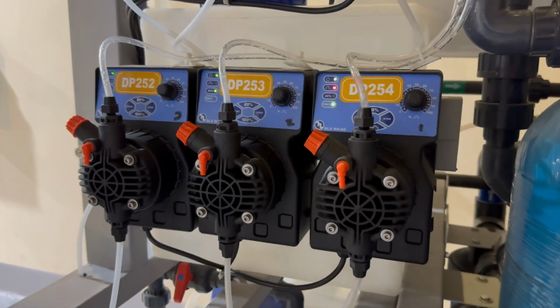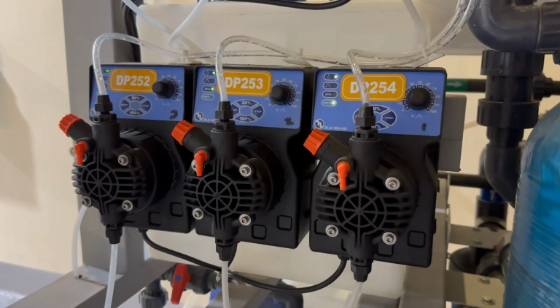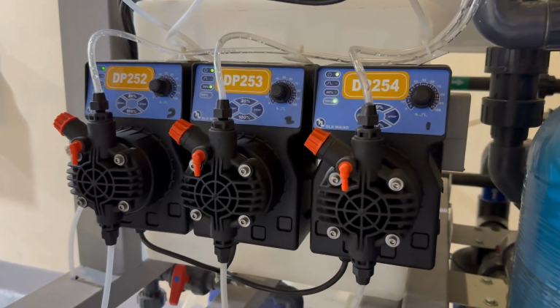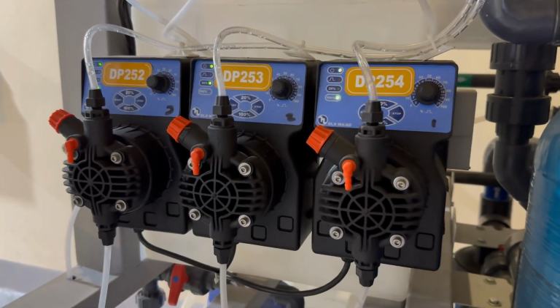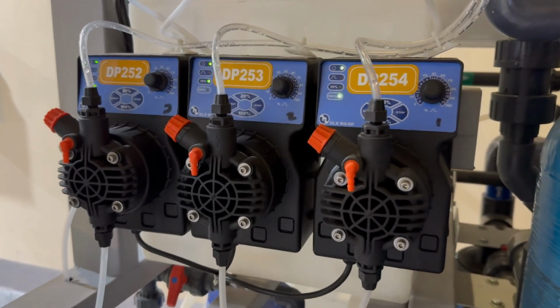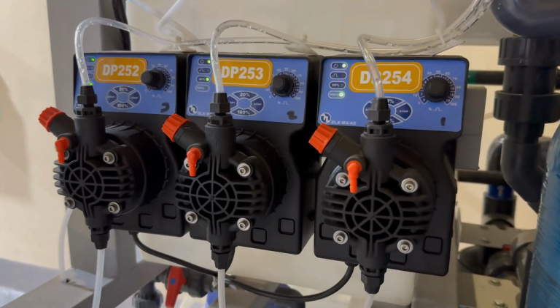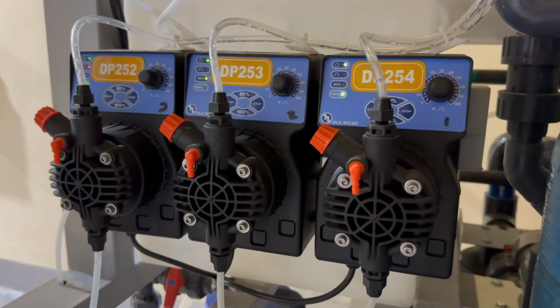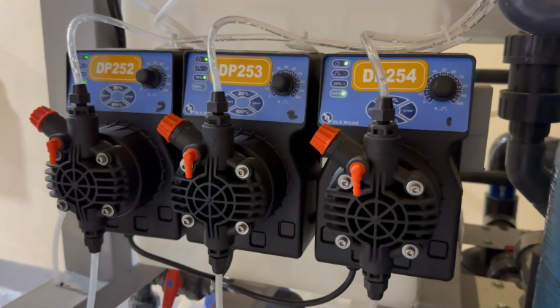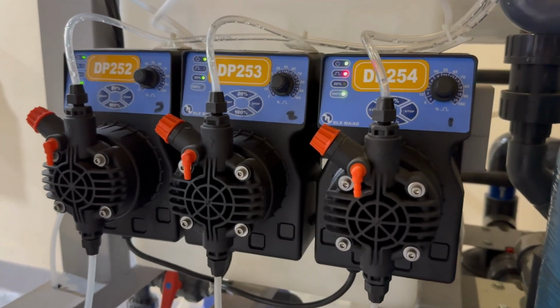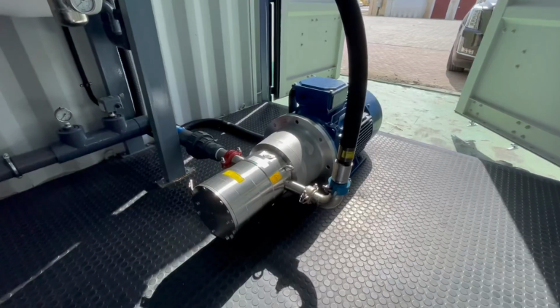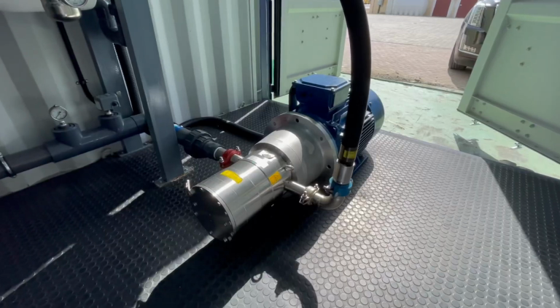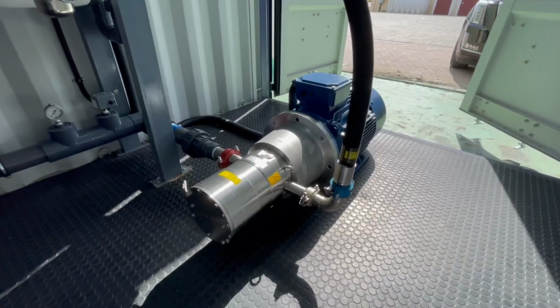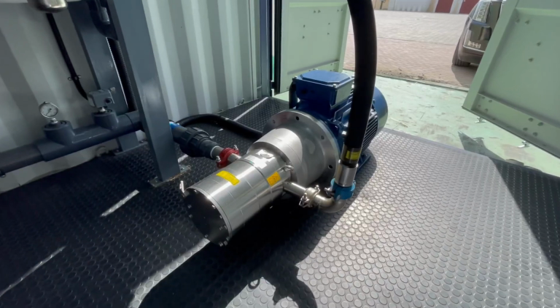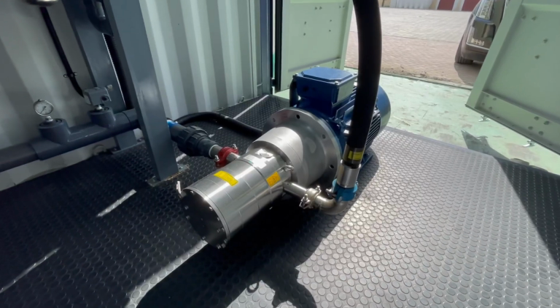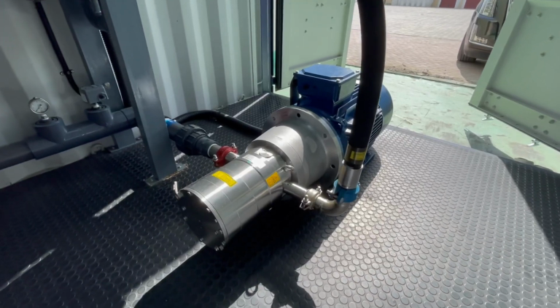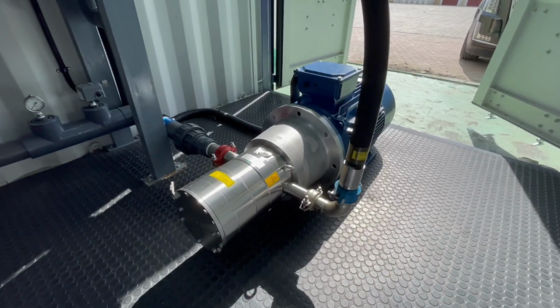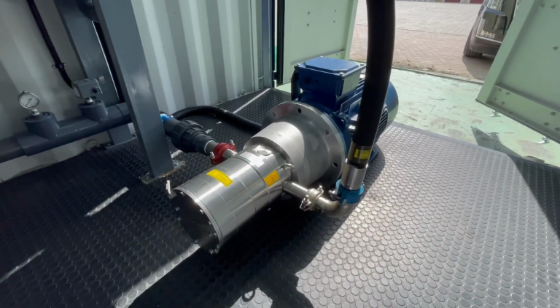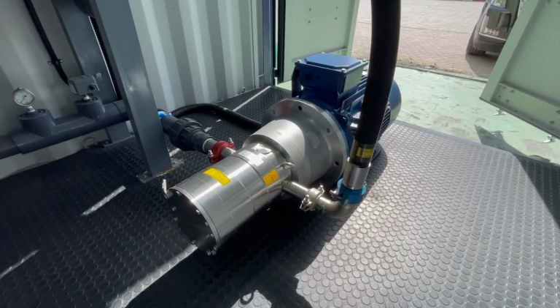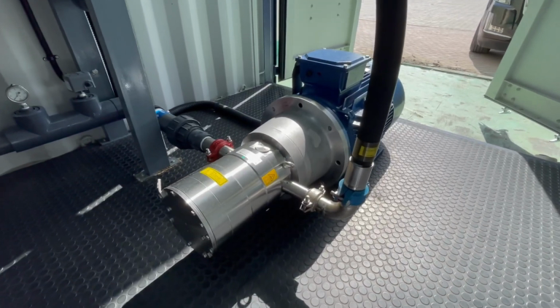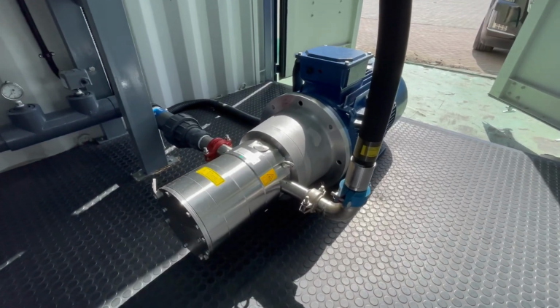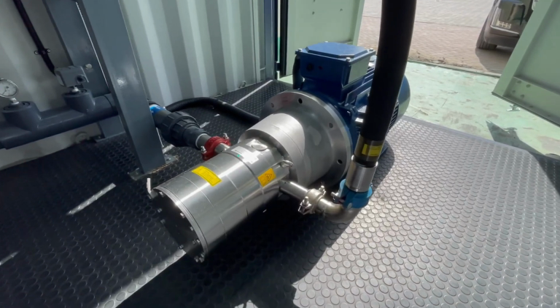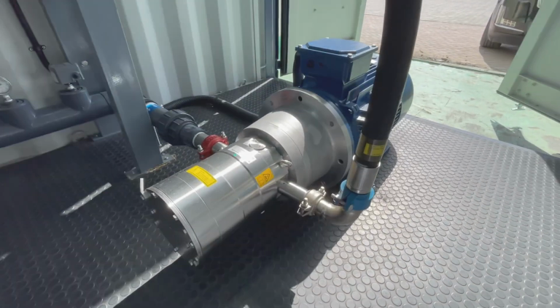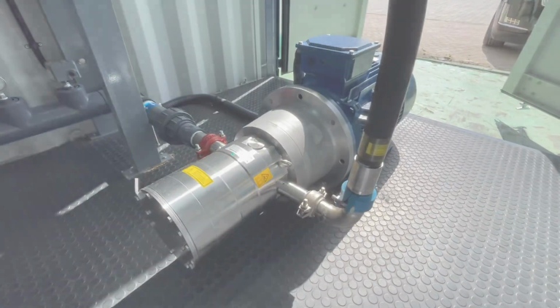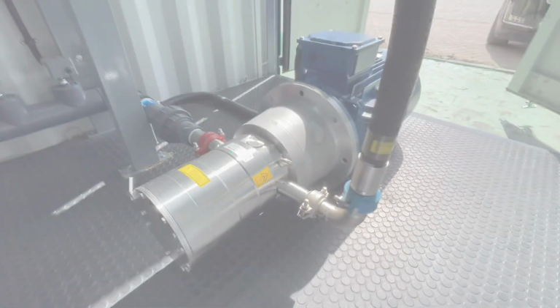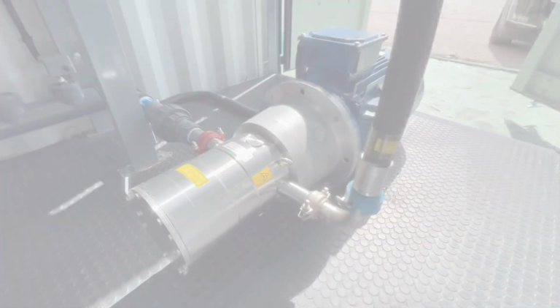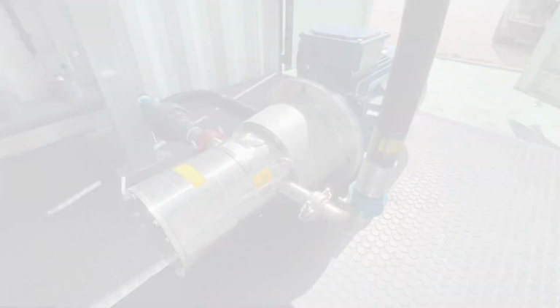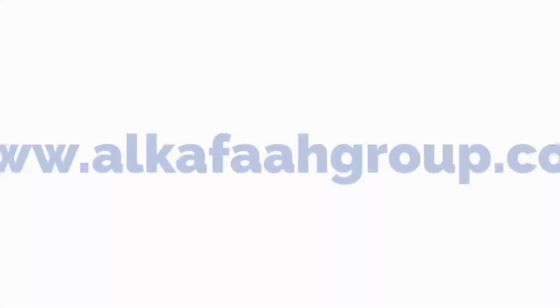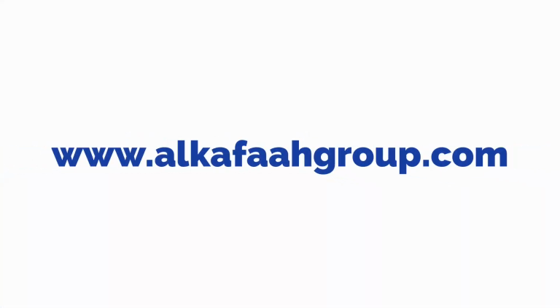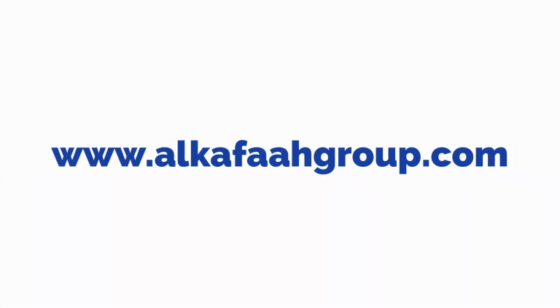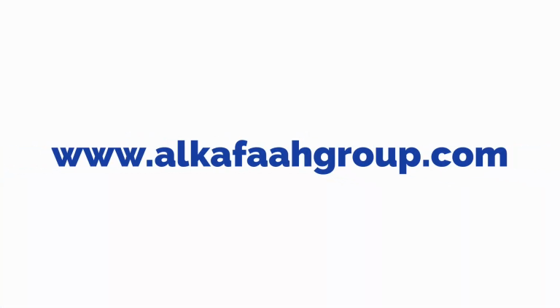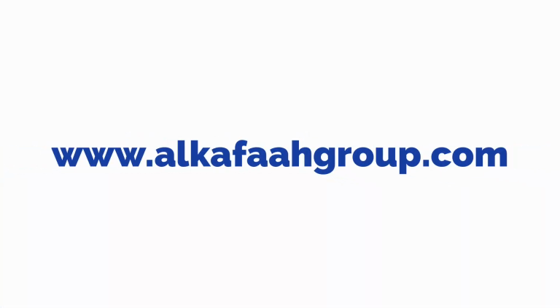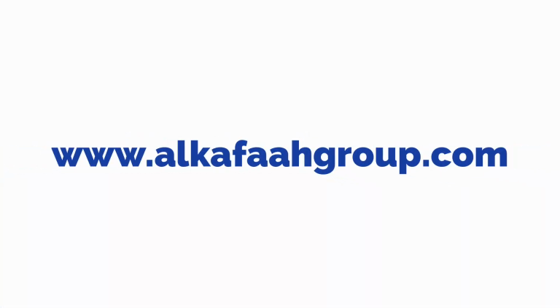To learn more about our products and services, visit alkaffagroup.com.